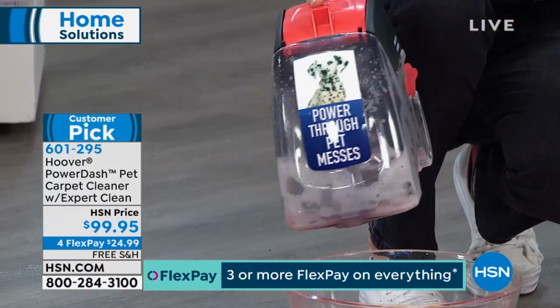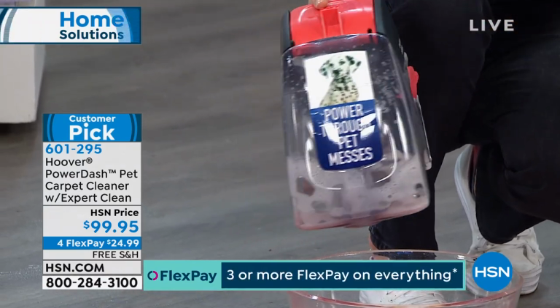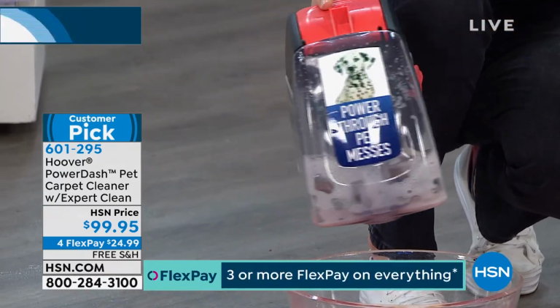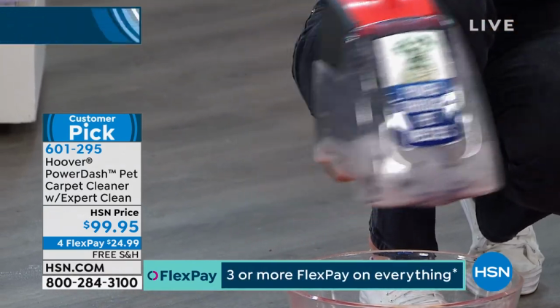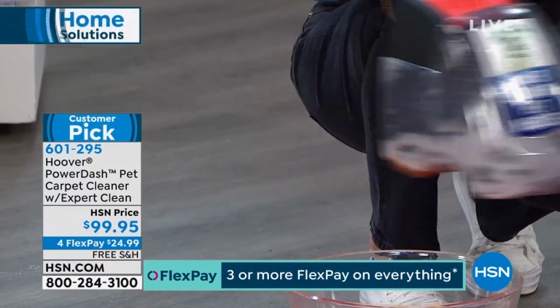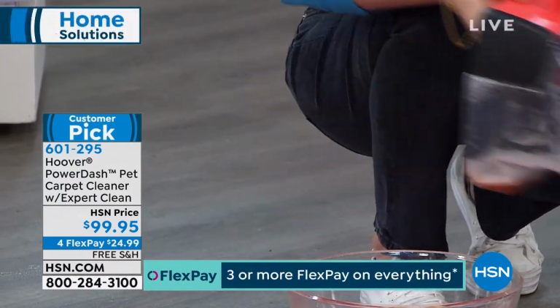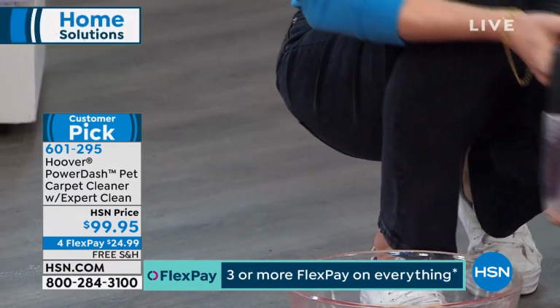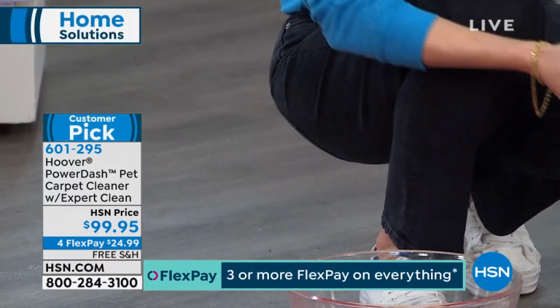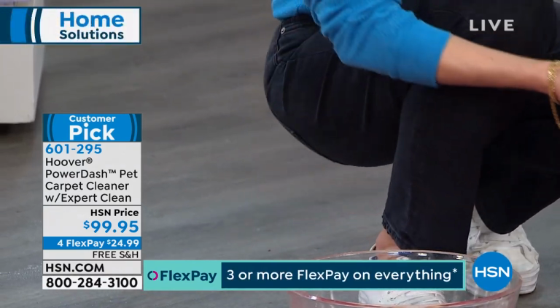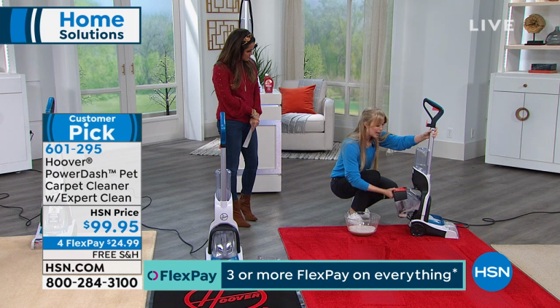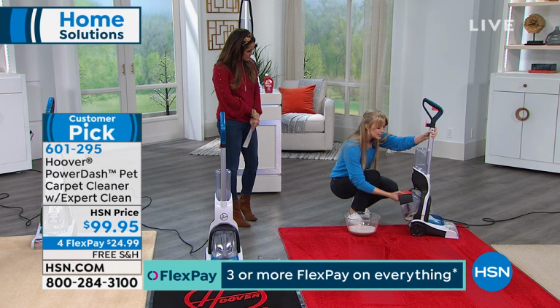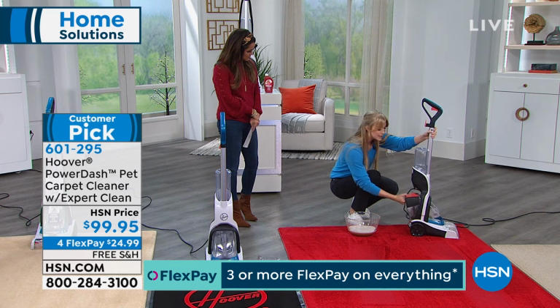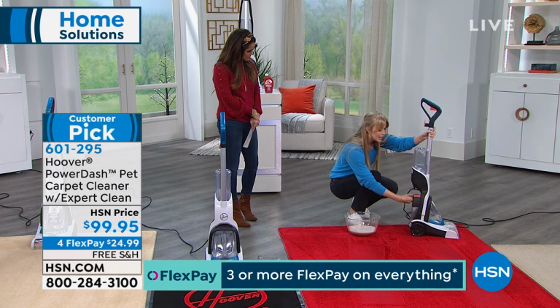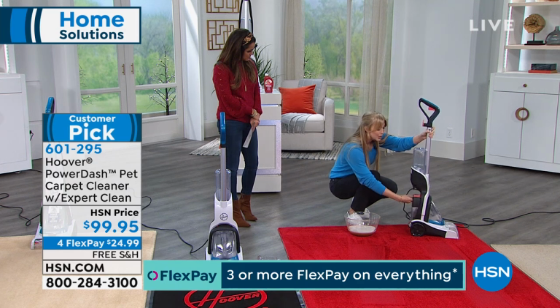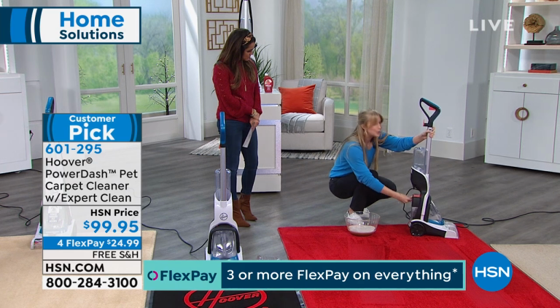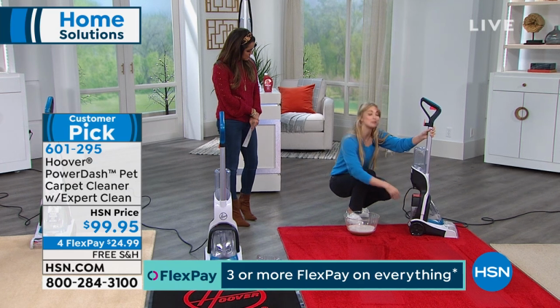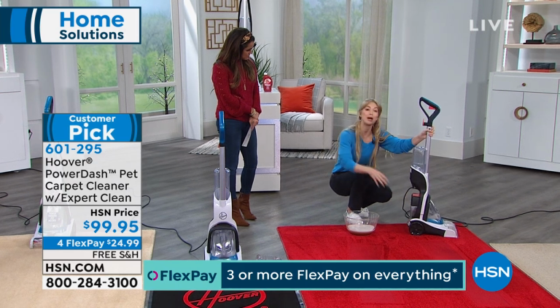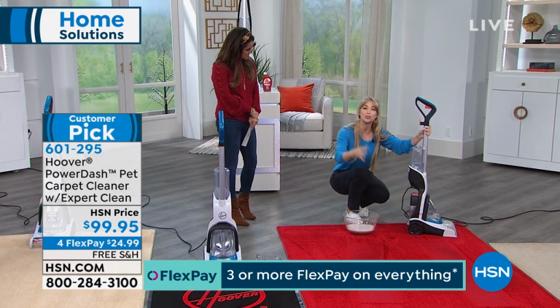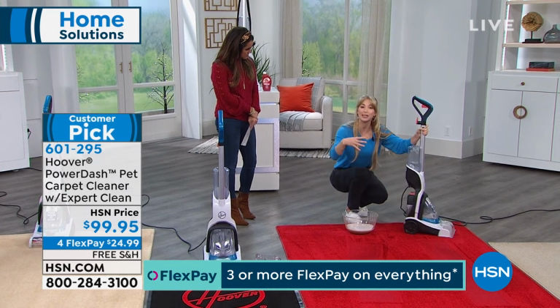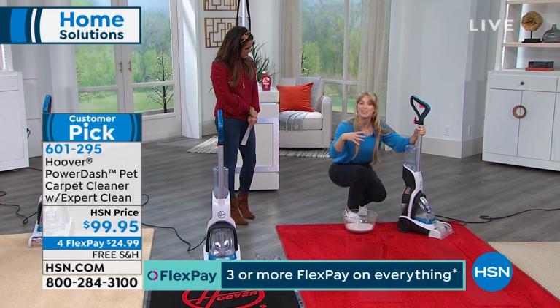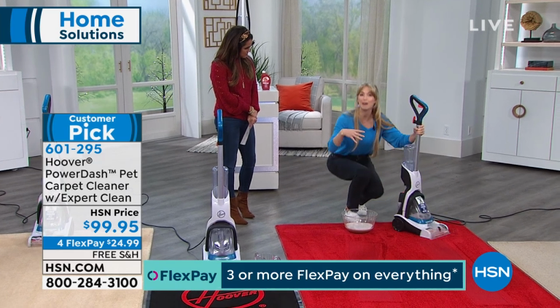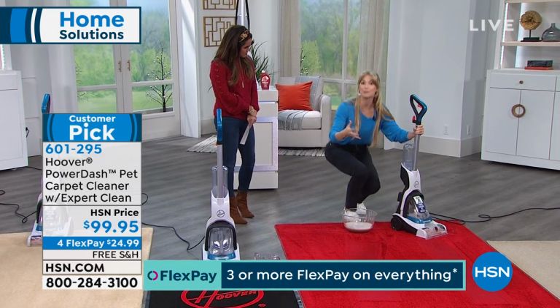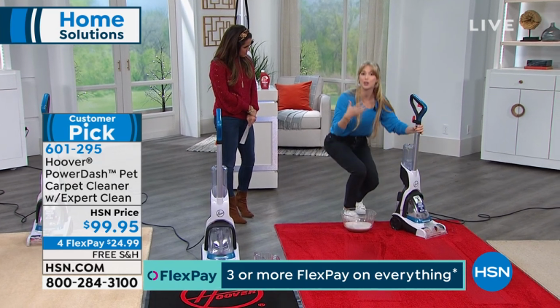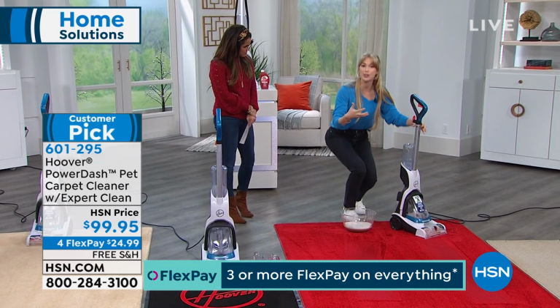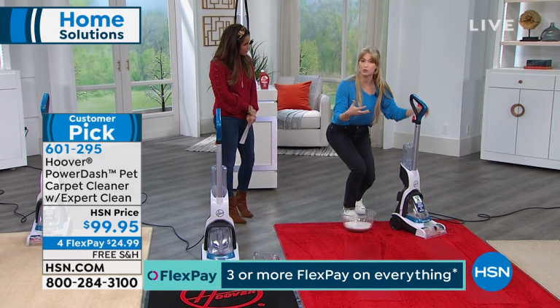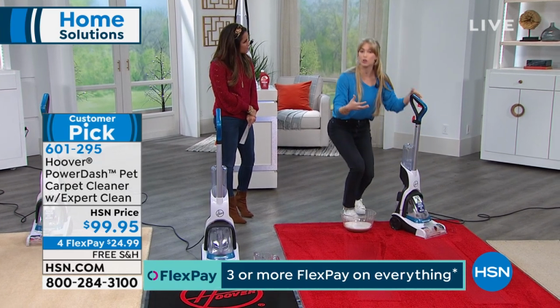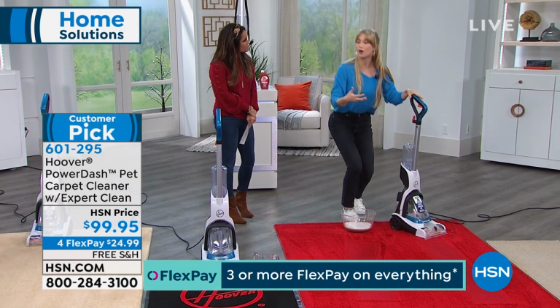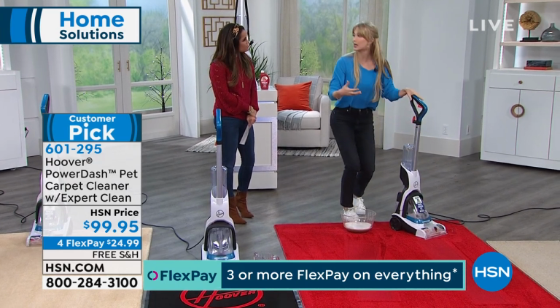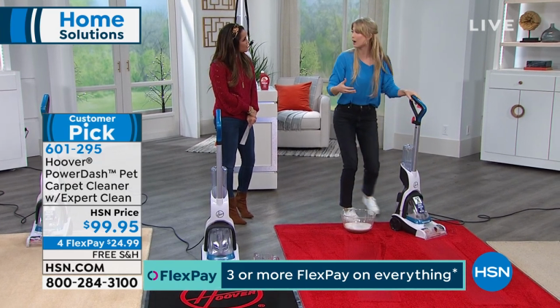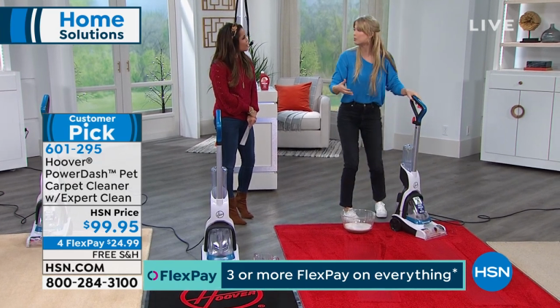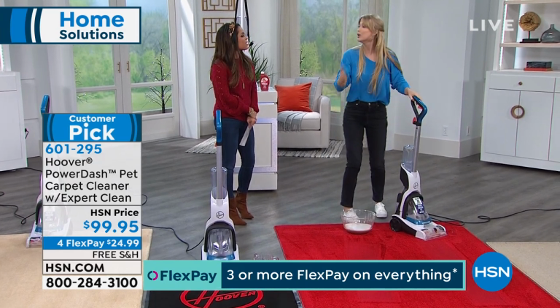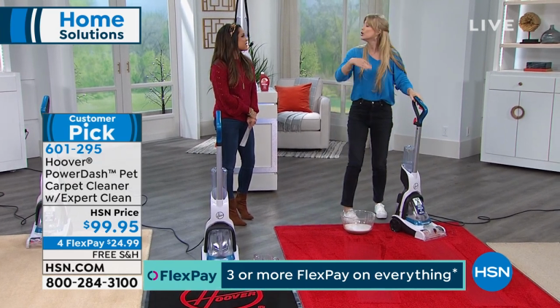For everyone at home who has pets, sometimes fur can clog it up — you just rinse that right out.